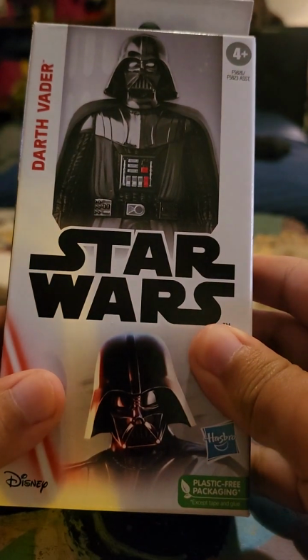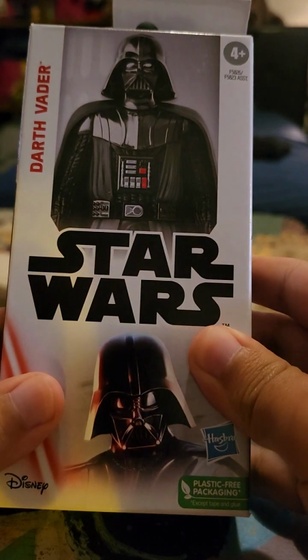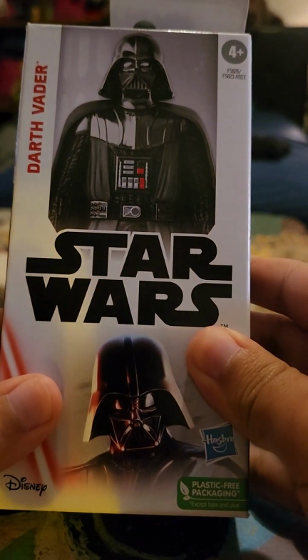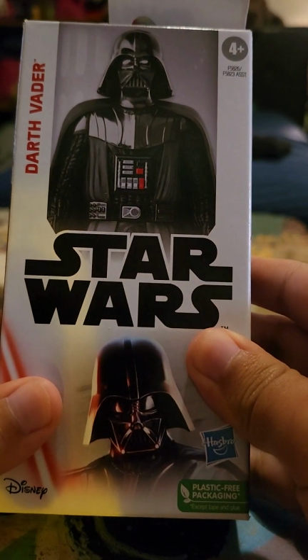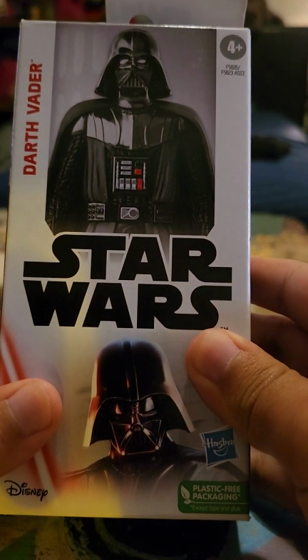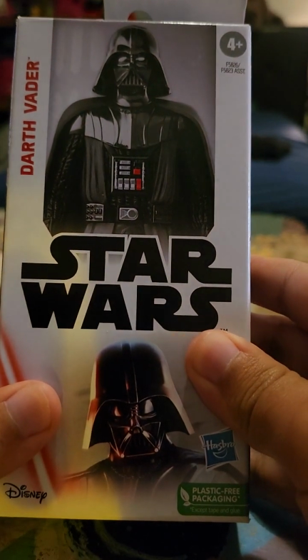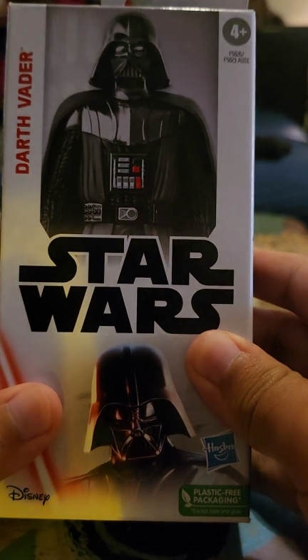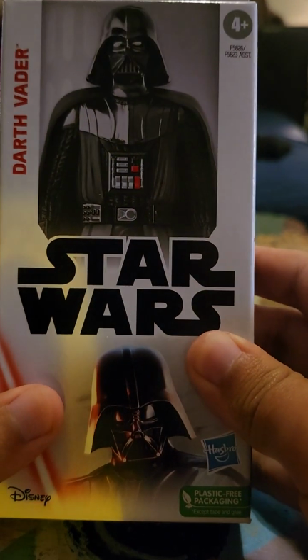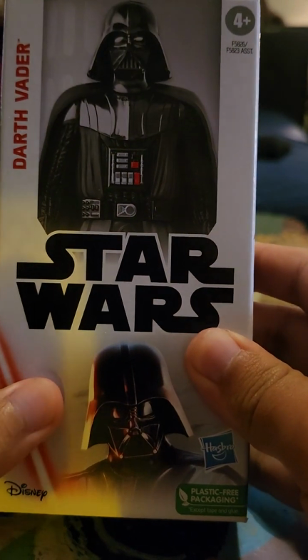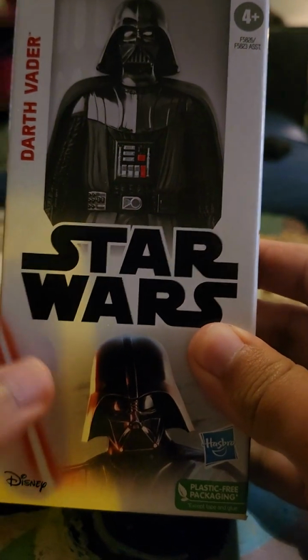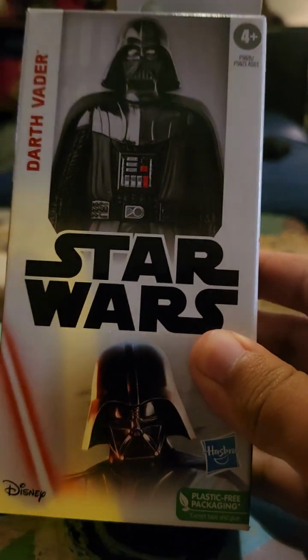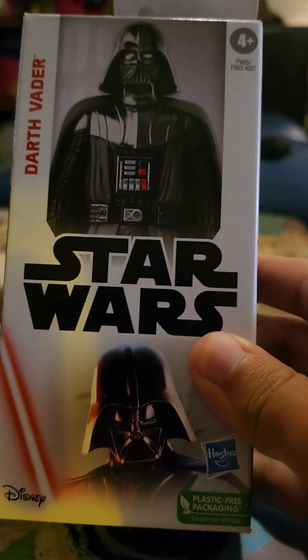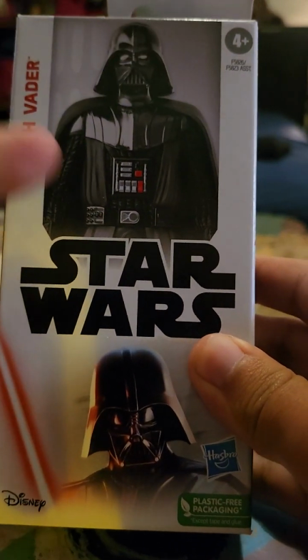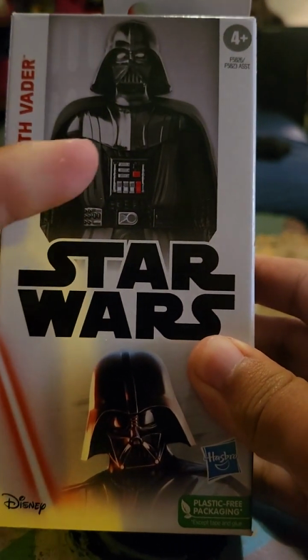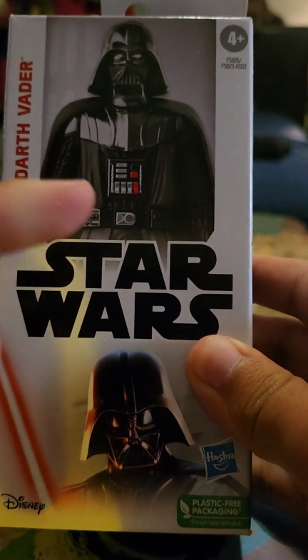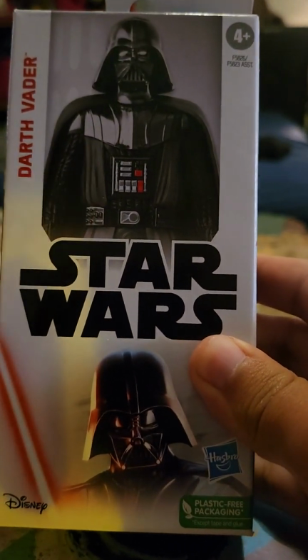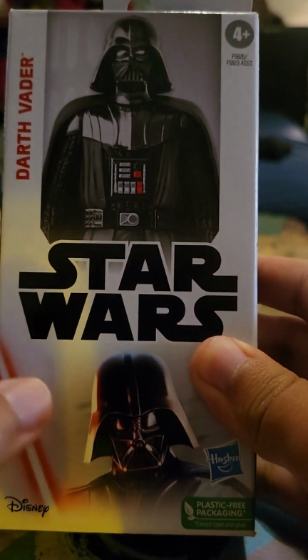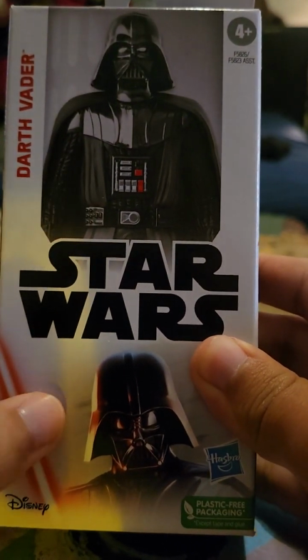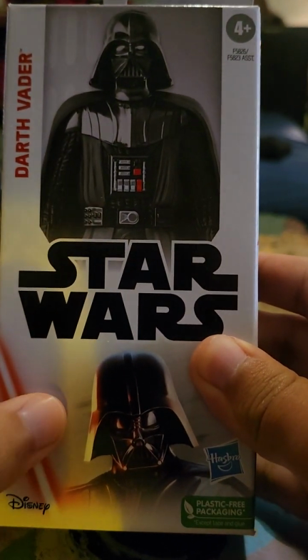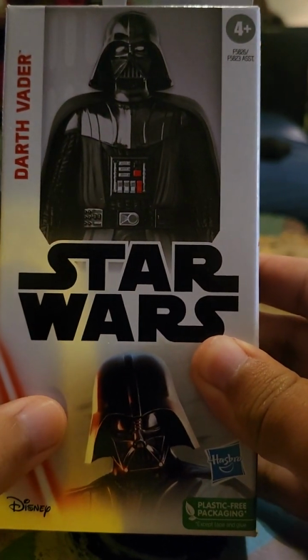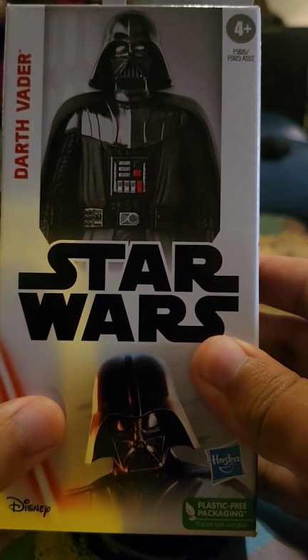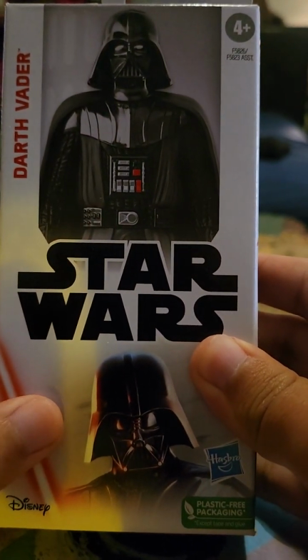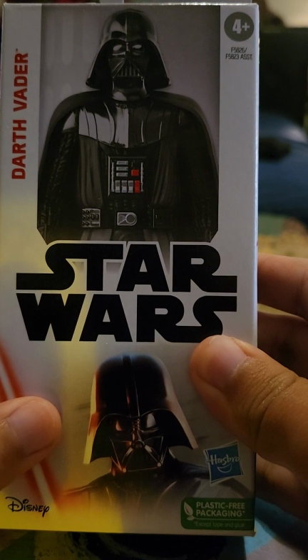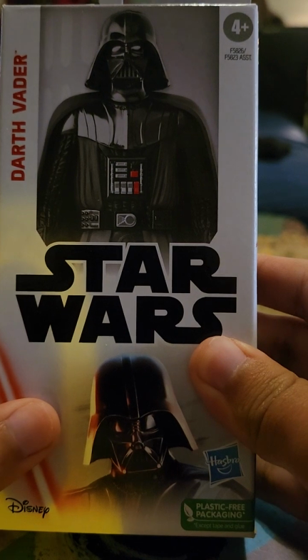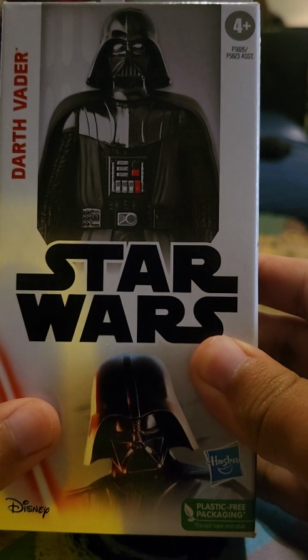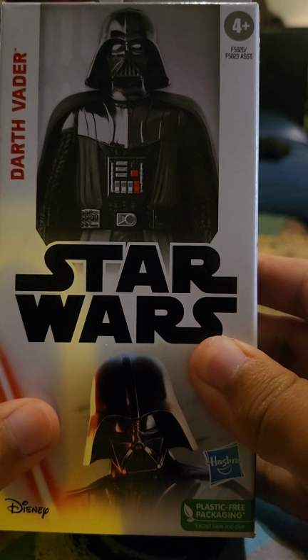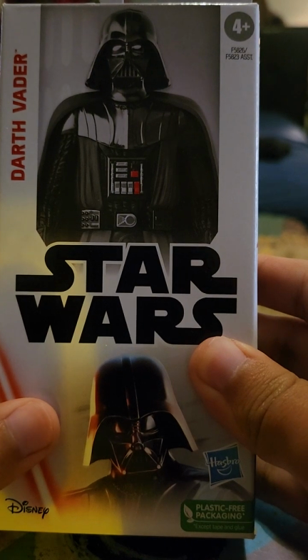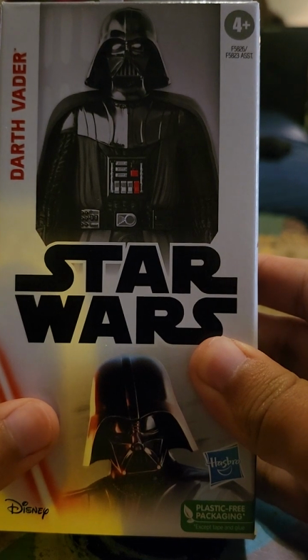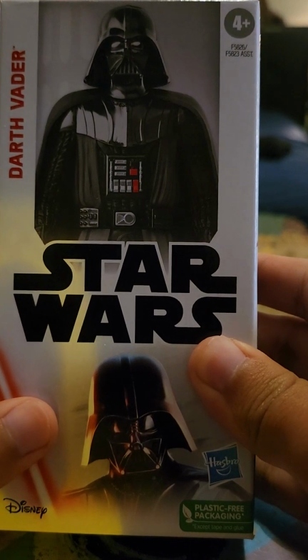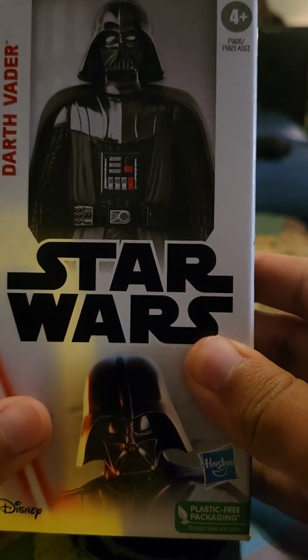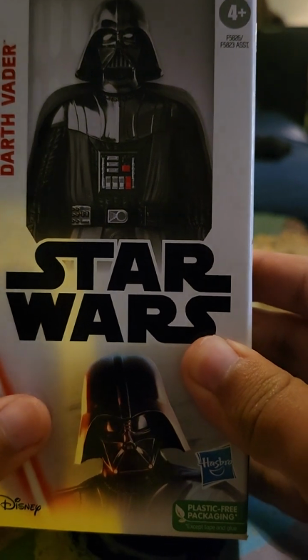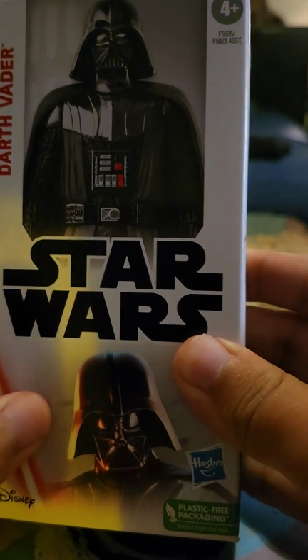Hello guys, I'm going to be a new YouTuber today, and today I'm going to do a Star Wars Darth Vader toy unboxing.